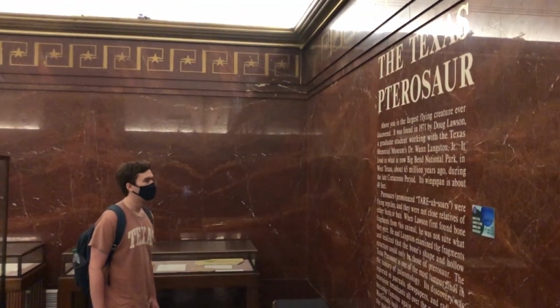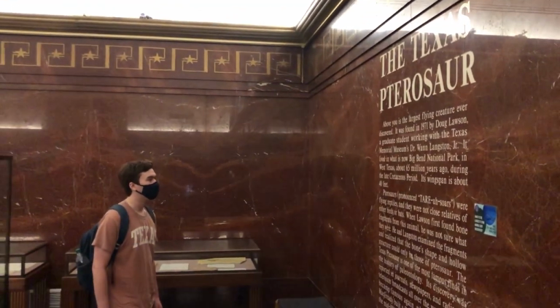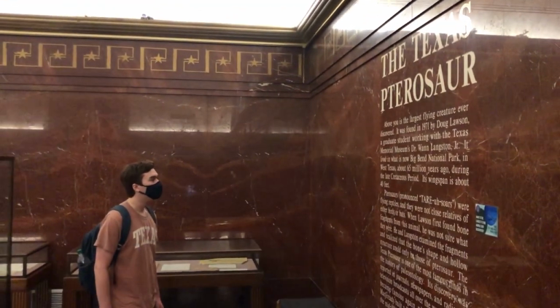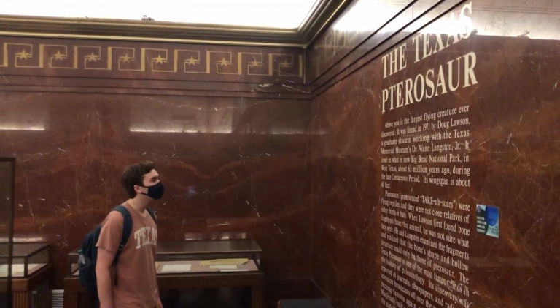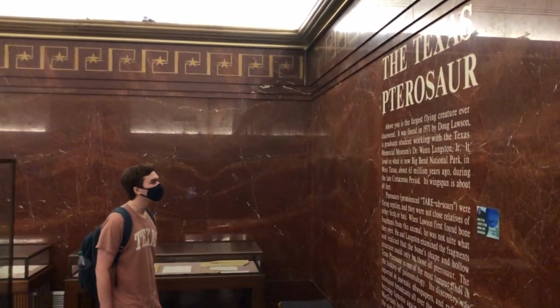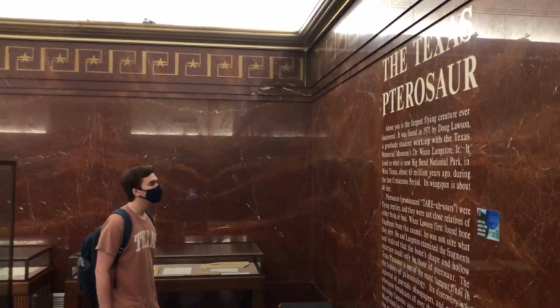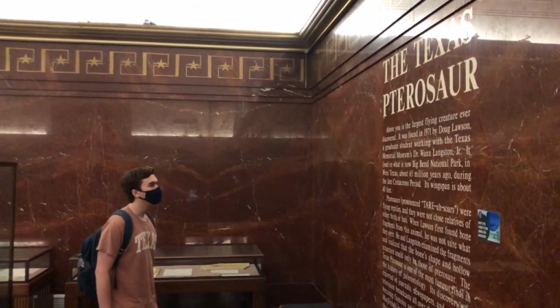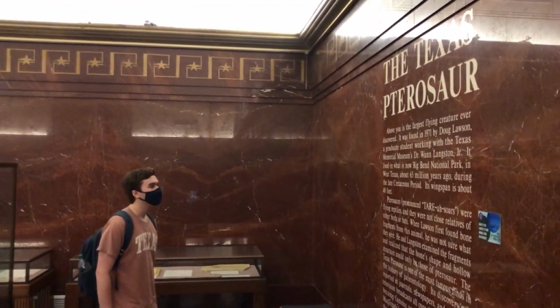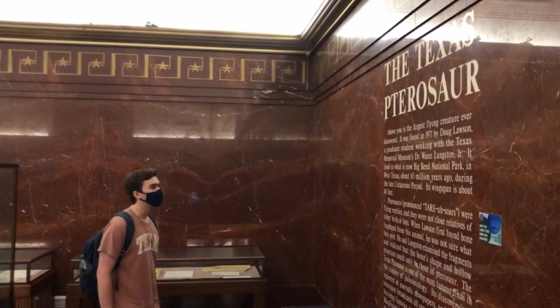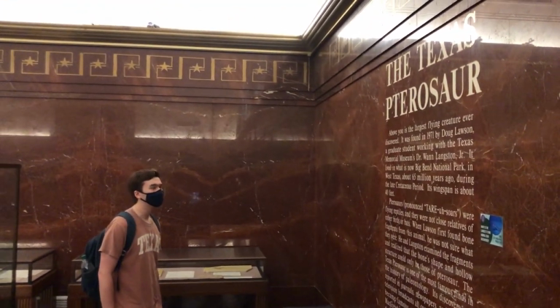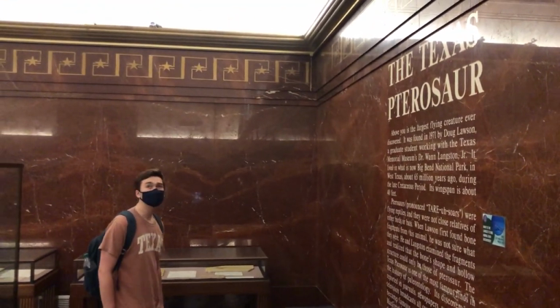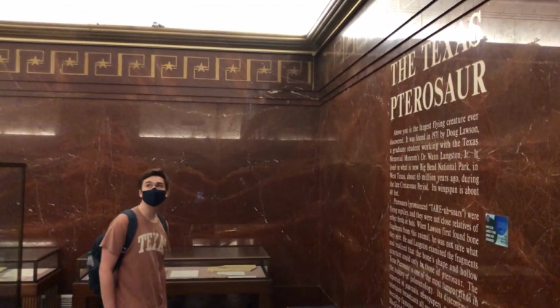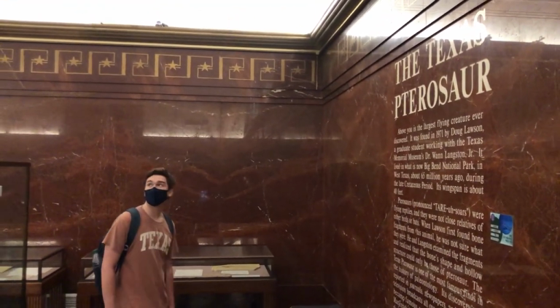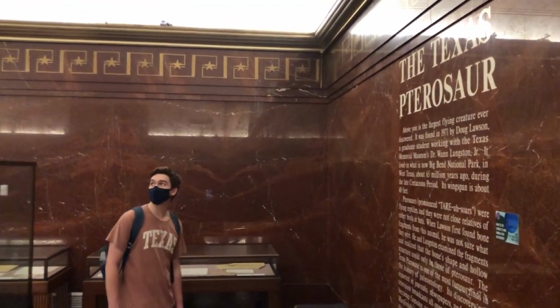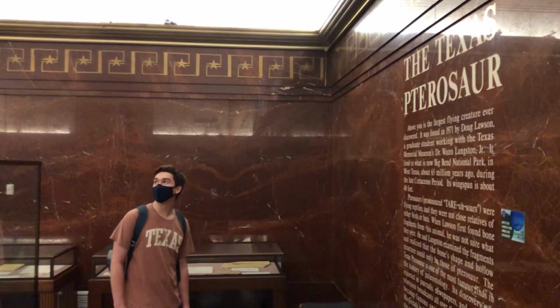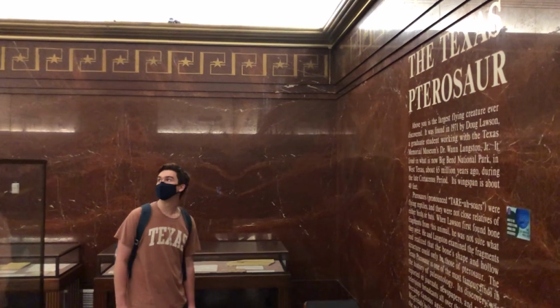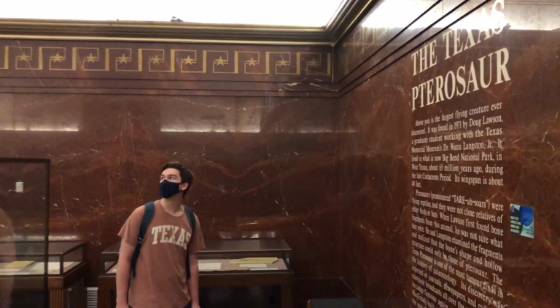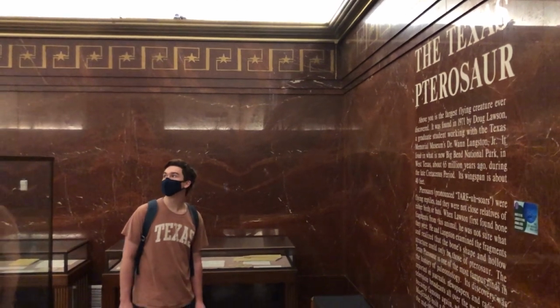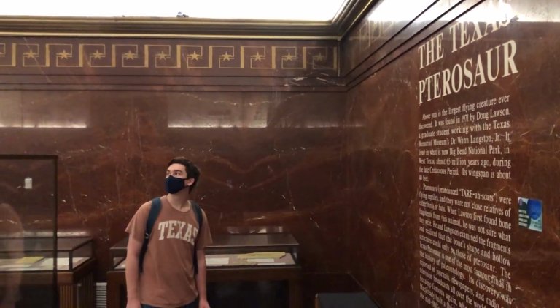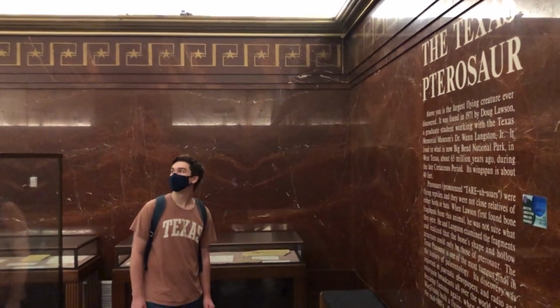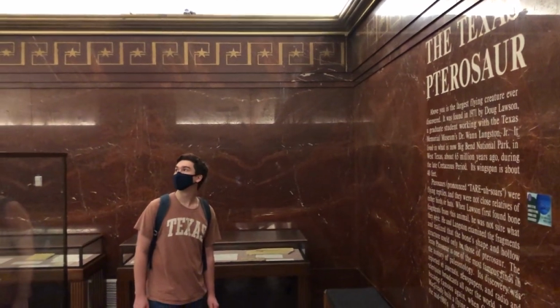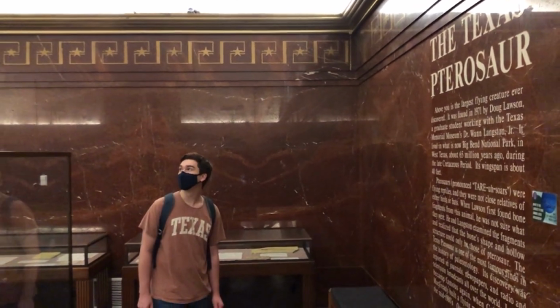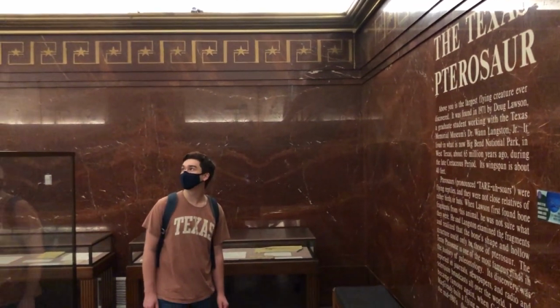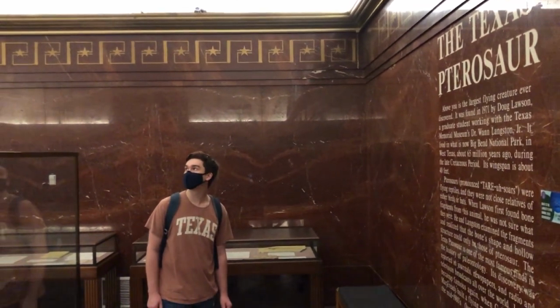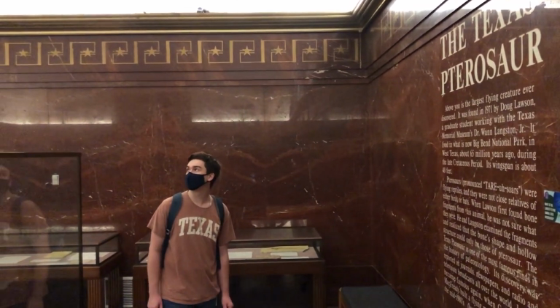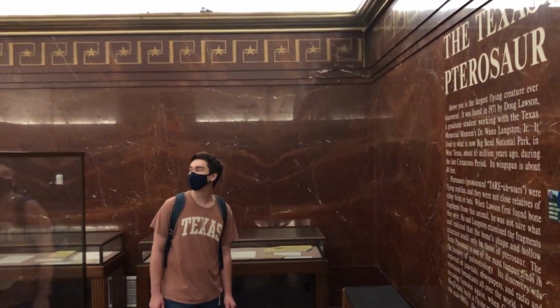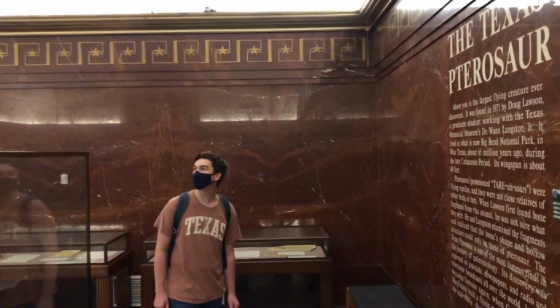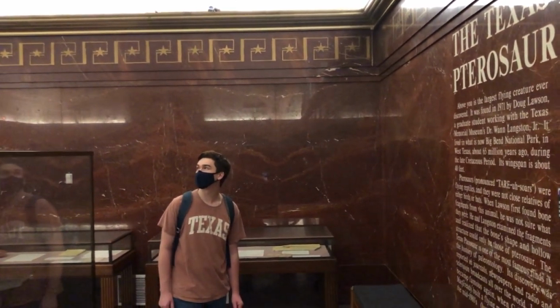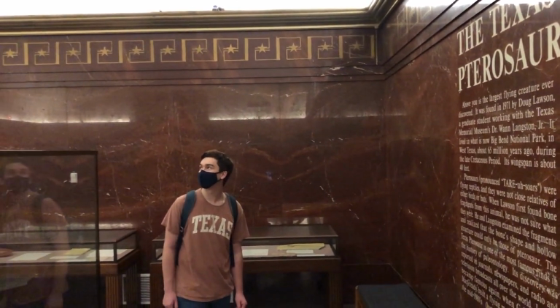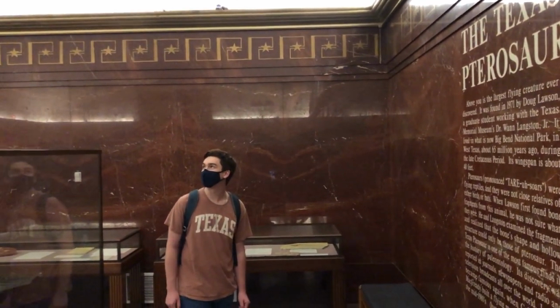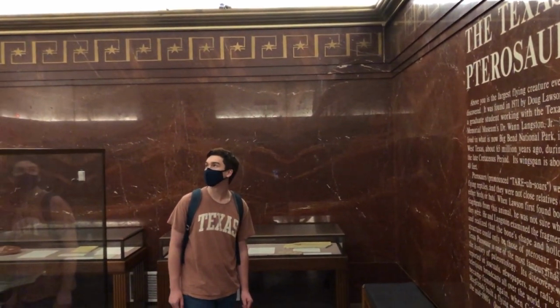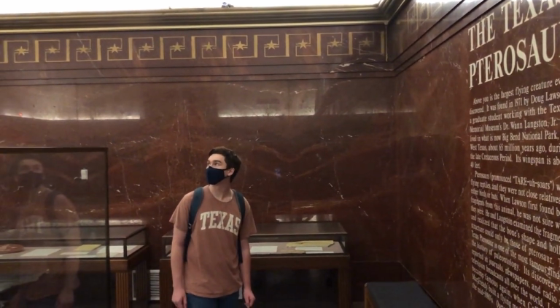Wow. I wonder if these are the actual bones. I wonder if there's anyone else here who can help me out with that.